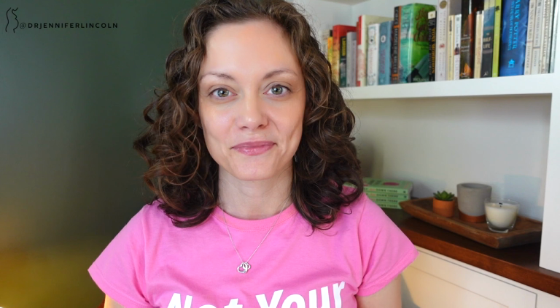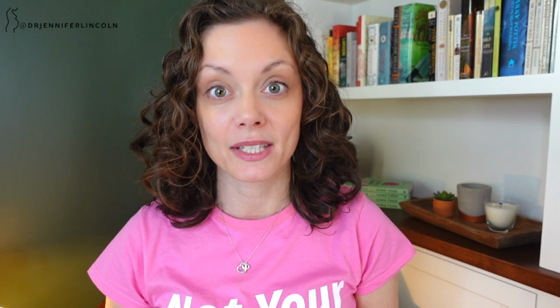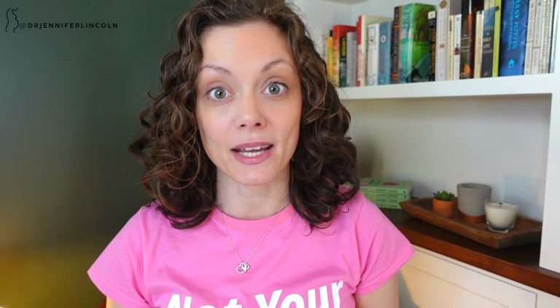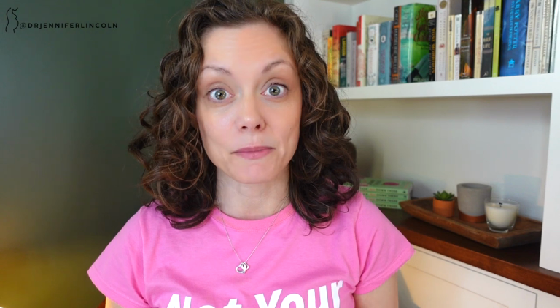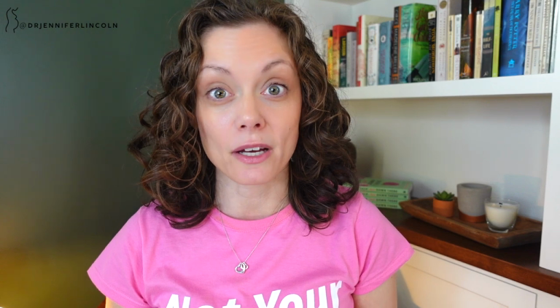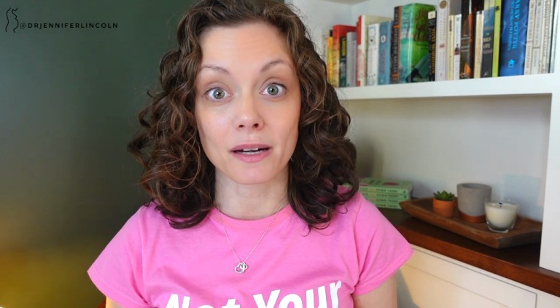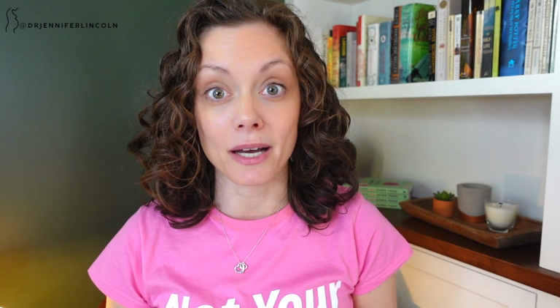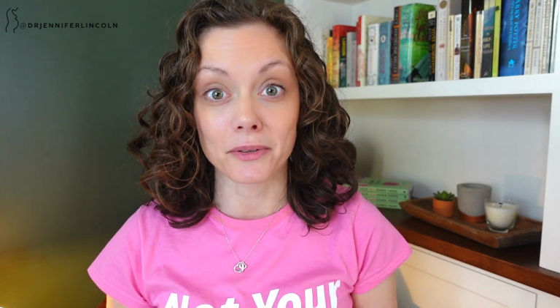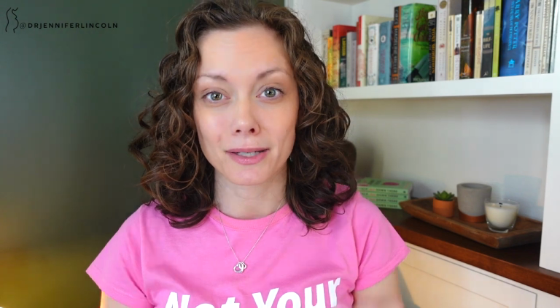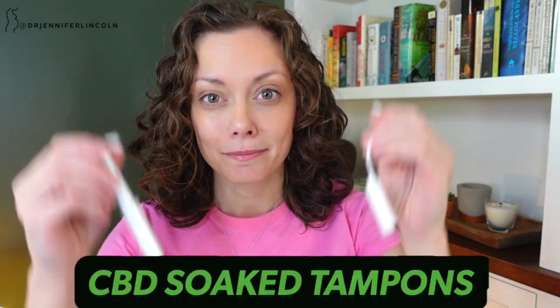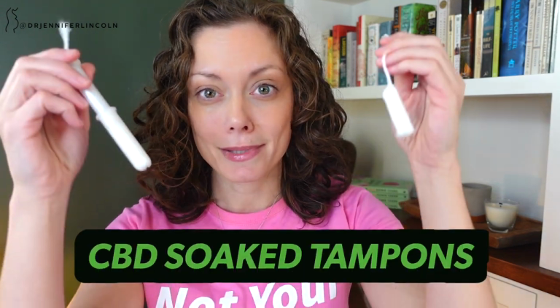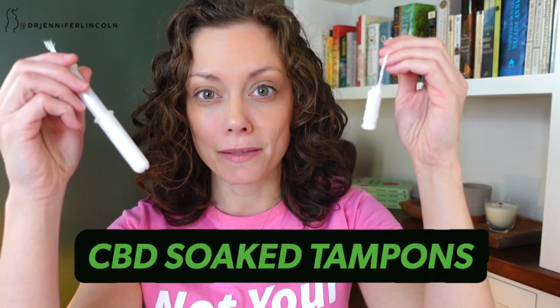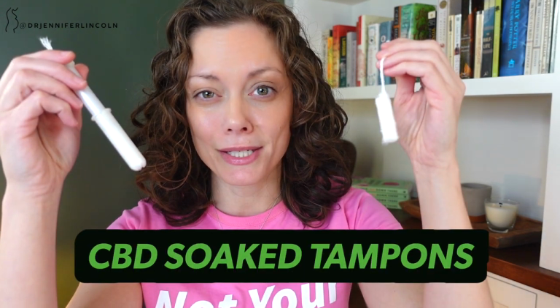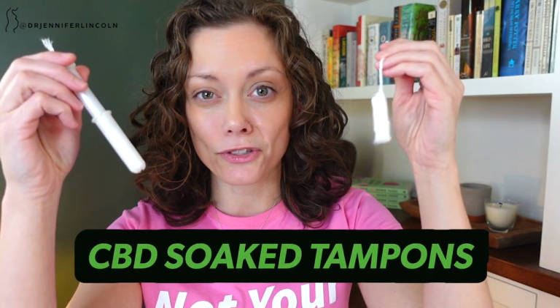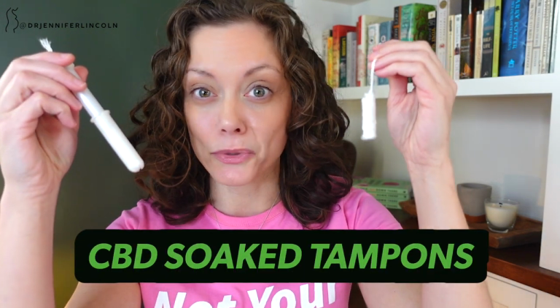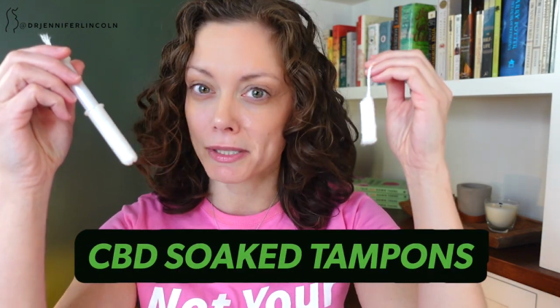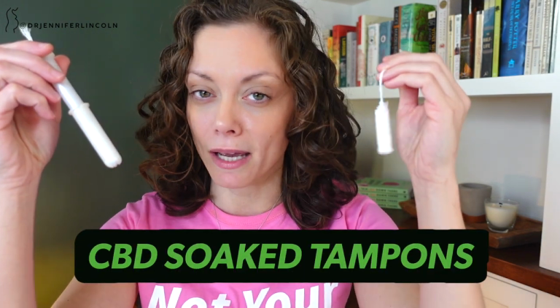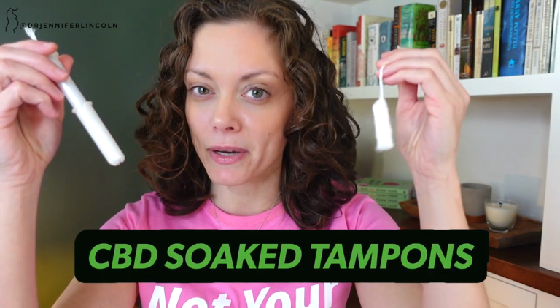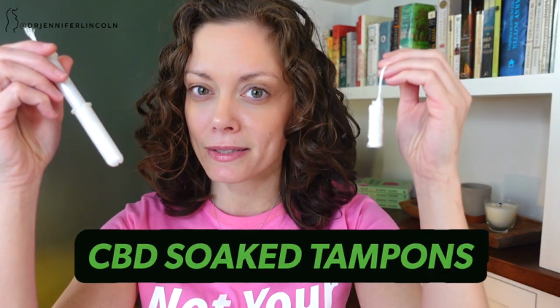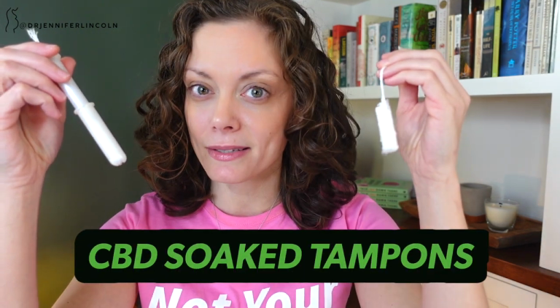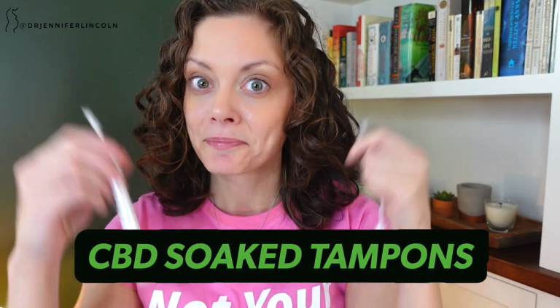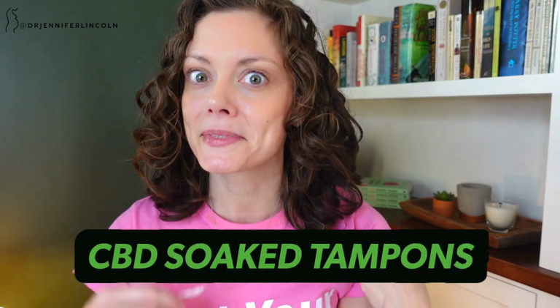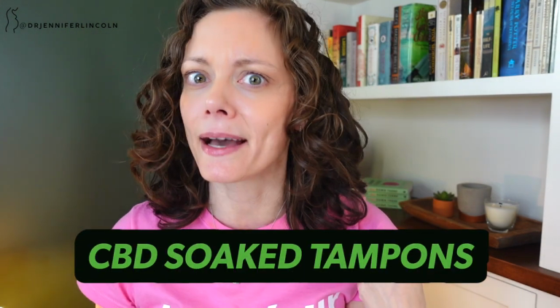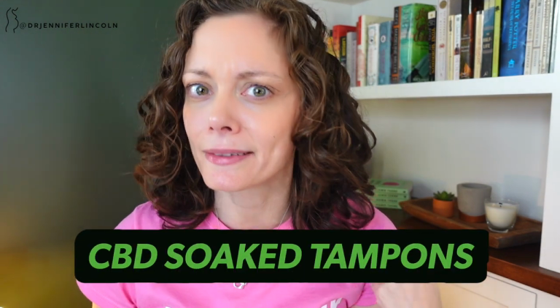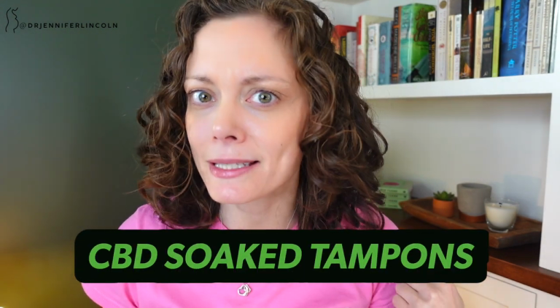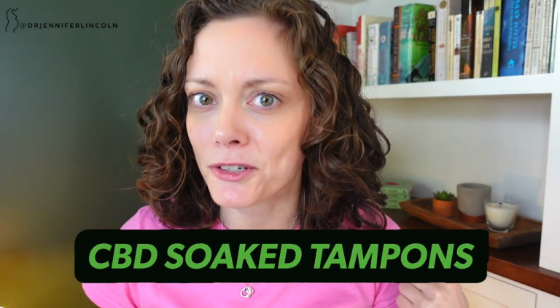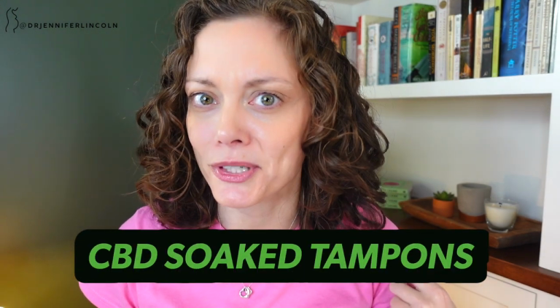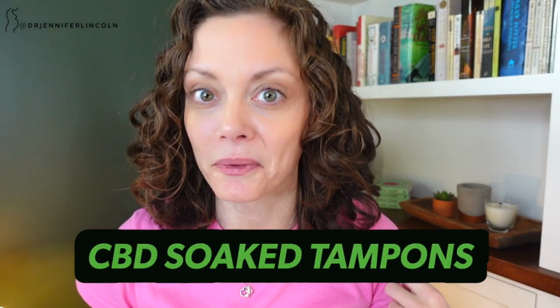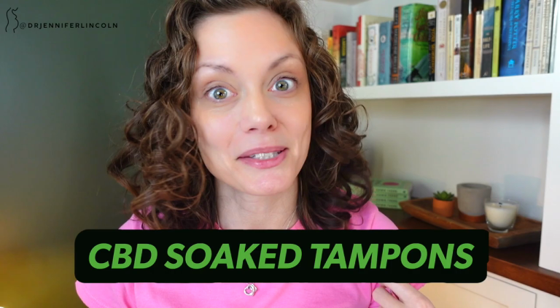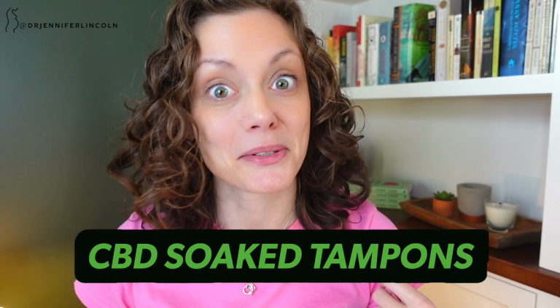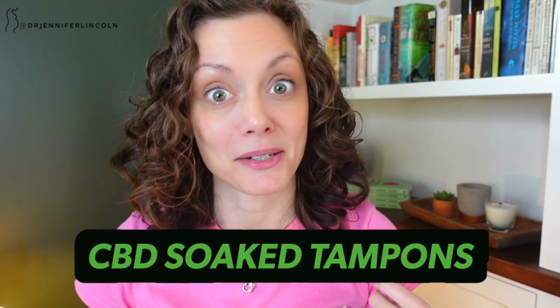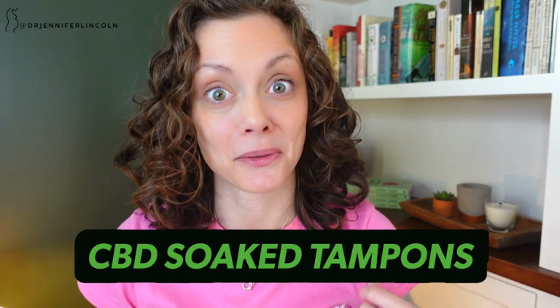Today I'm talking about CBD-soaked tampons. Yeah, it's an interesting one, so stay tuned.